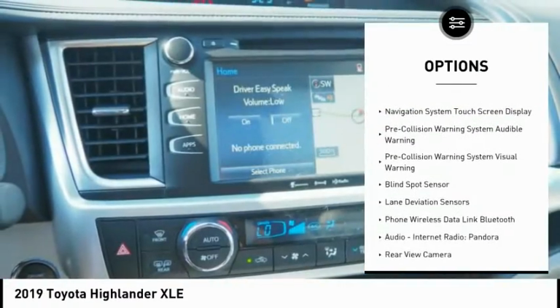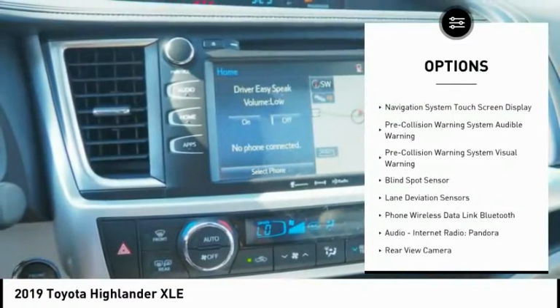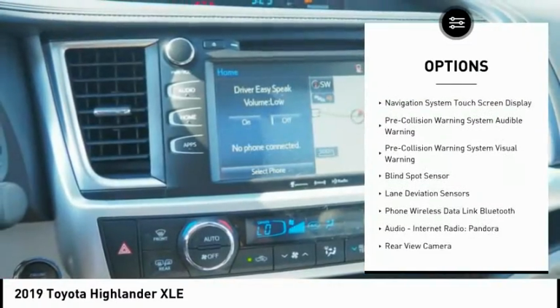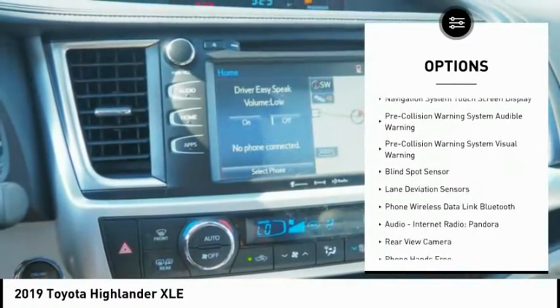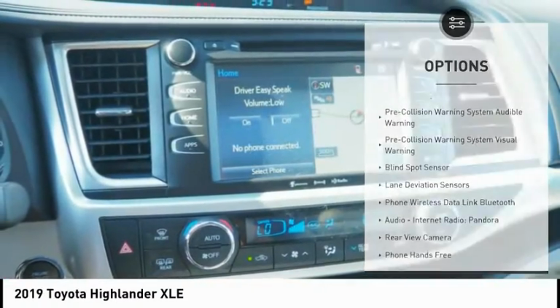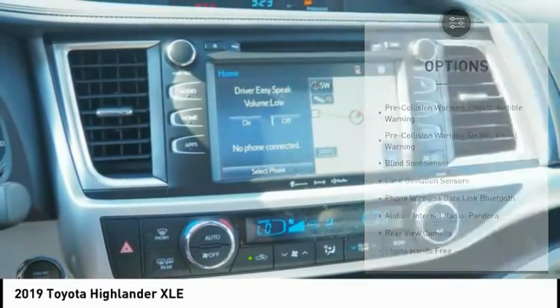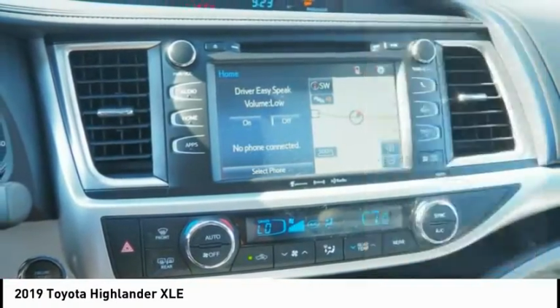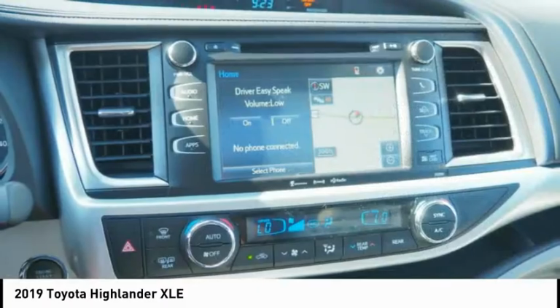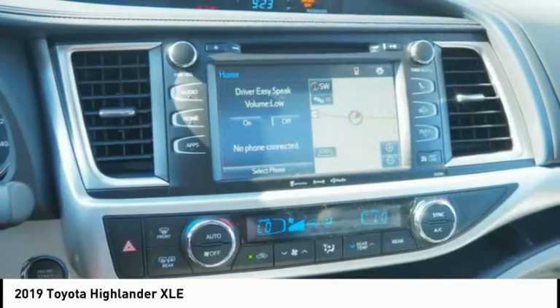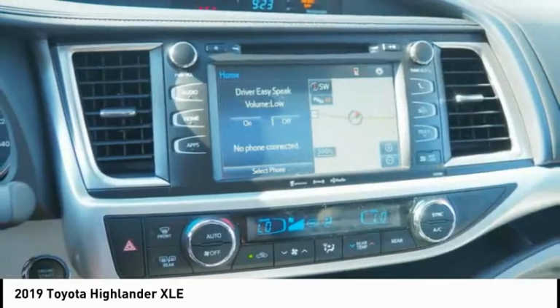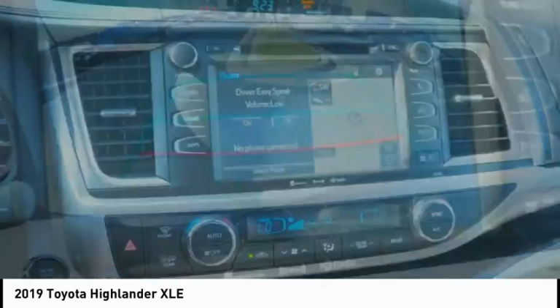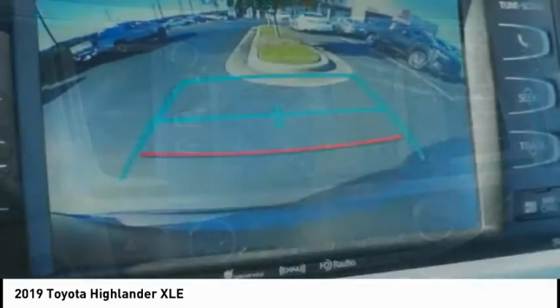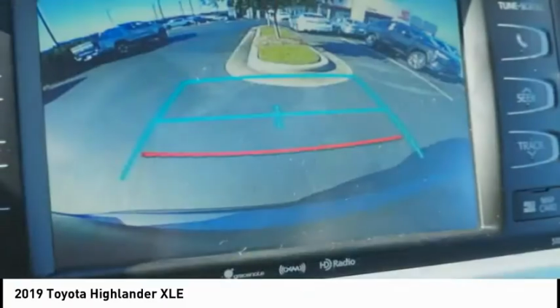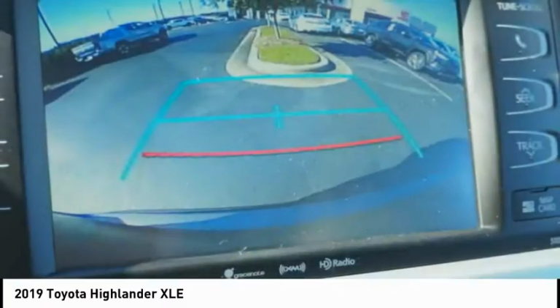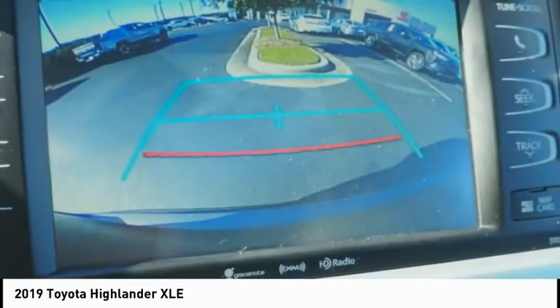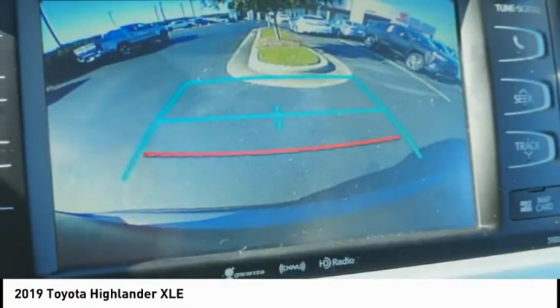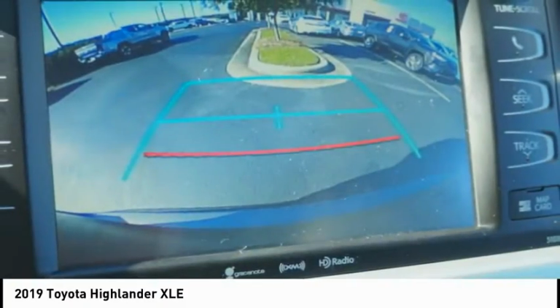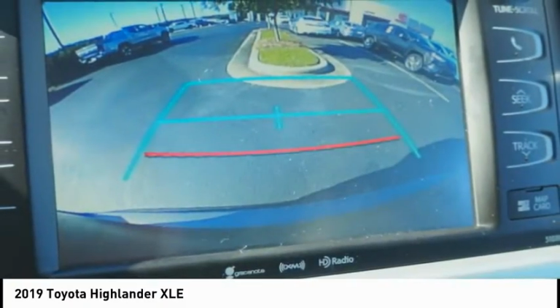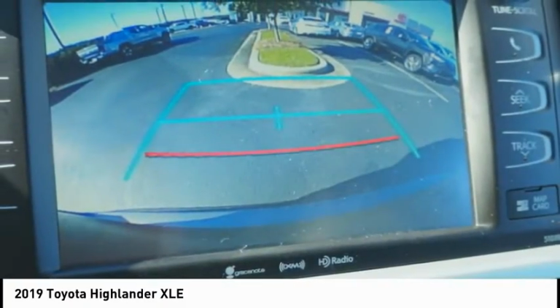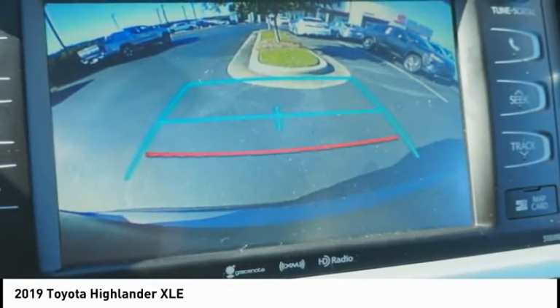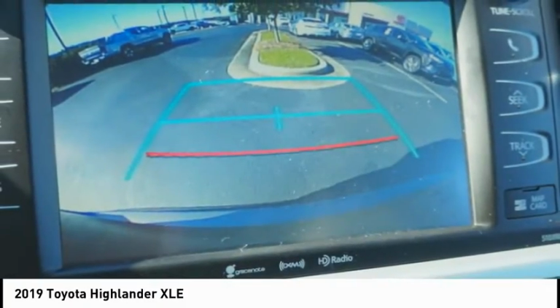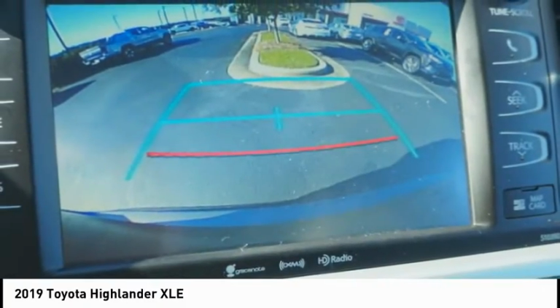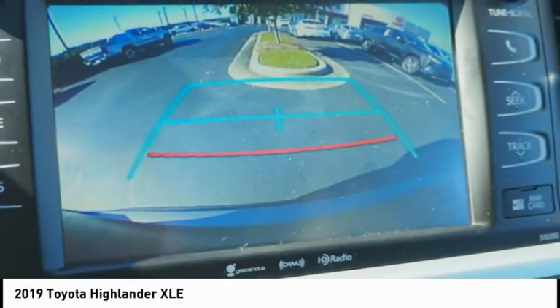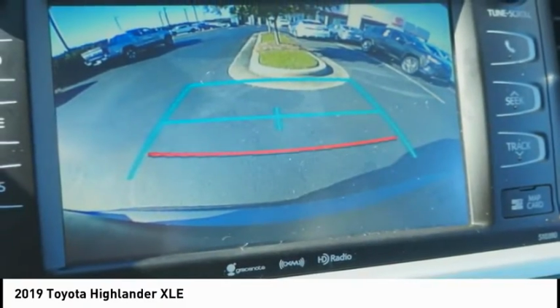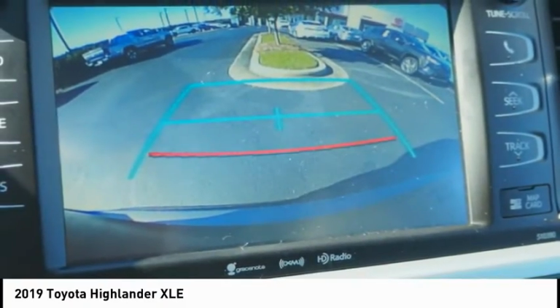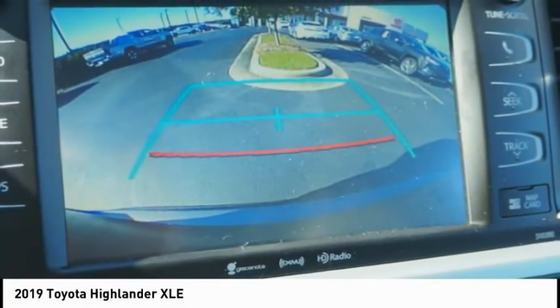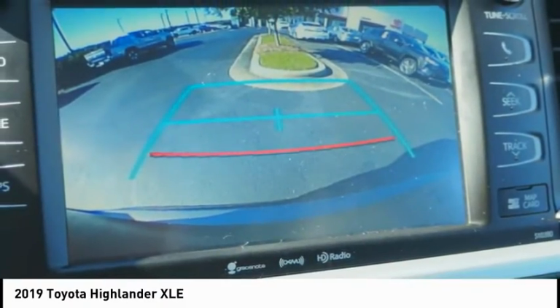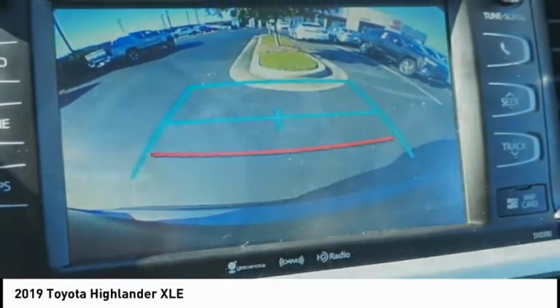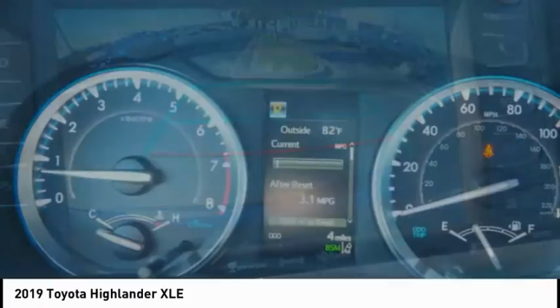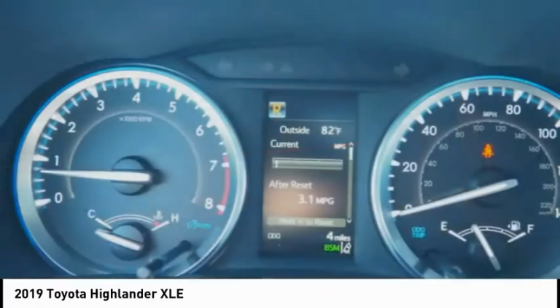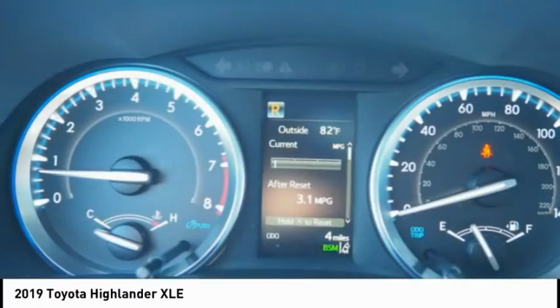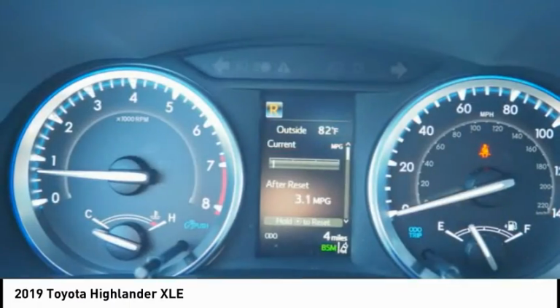daytime running lights, fog lights, power brakes, braking assist, autonomous braking.